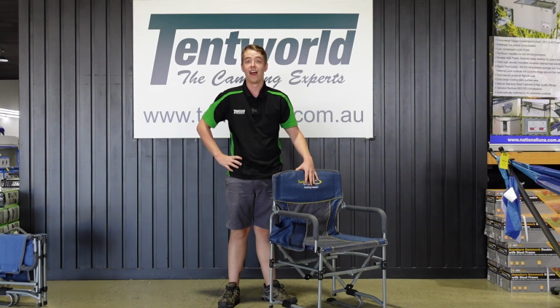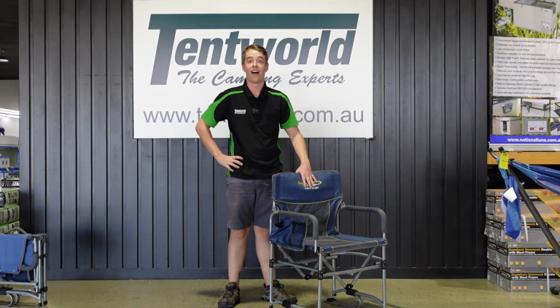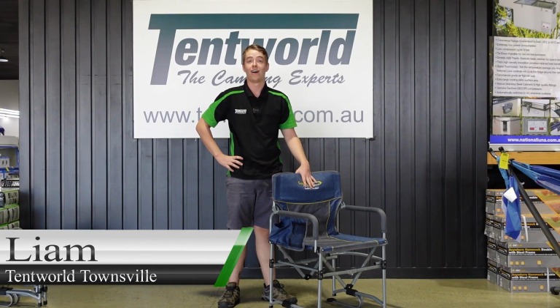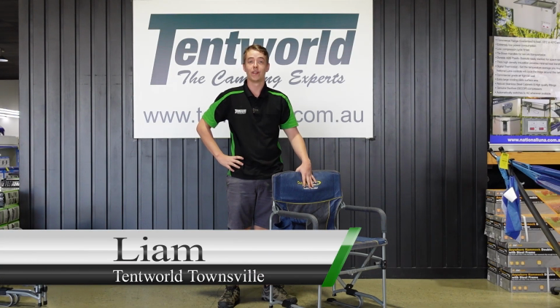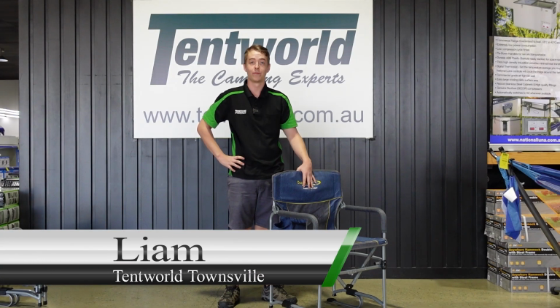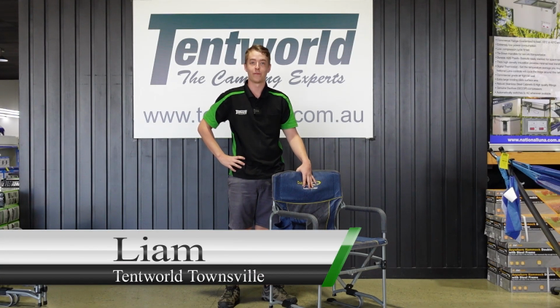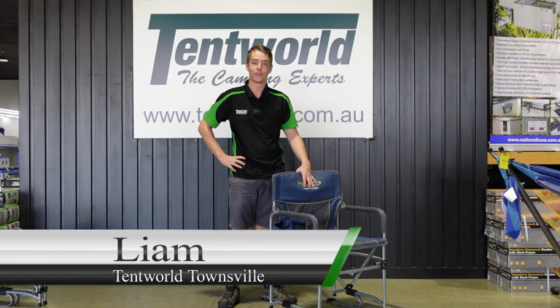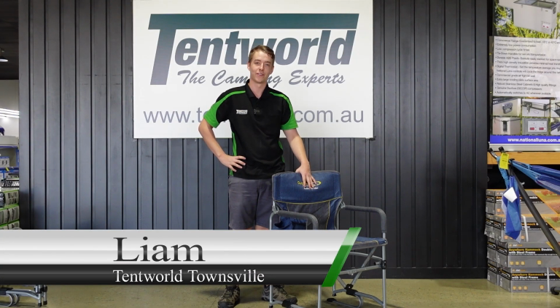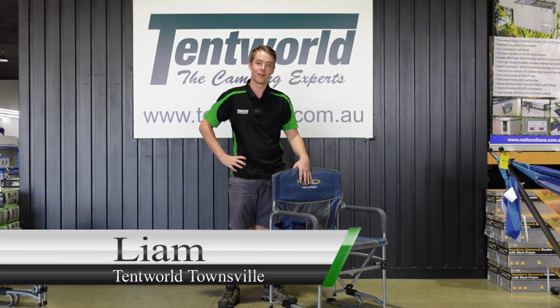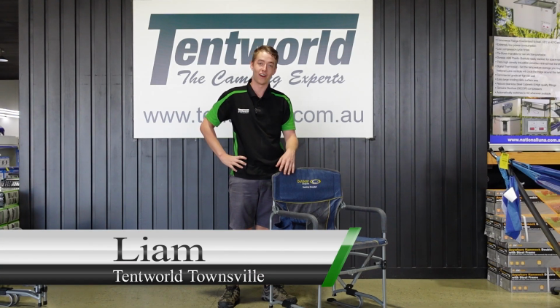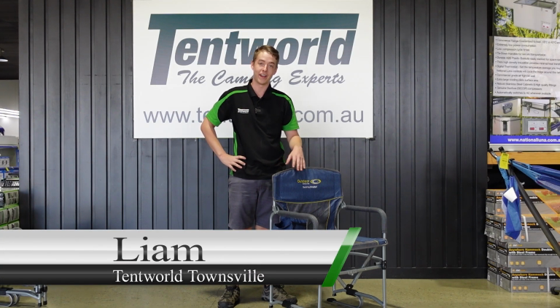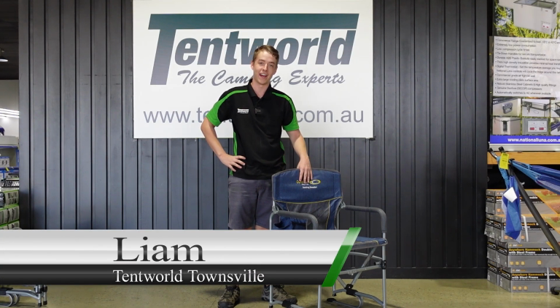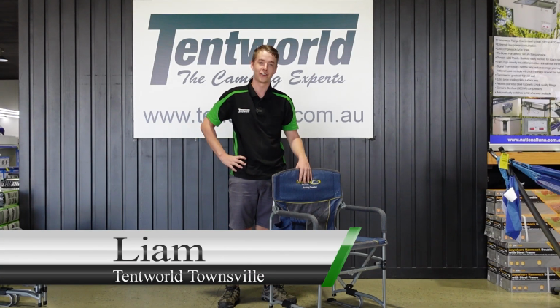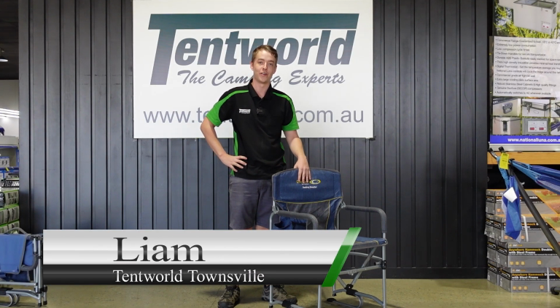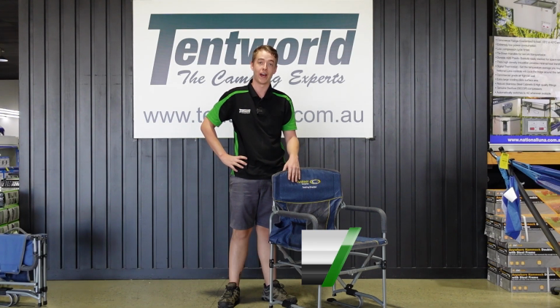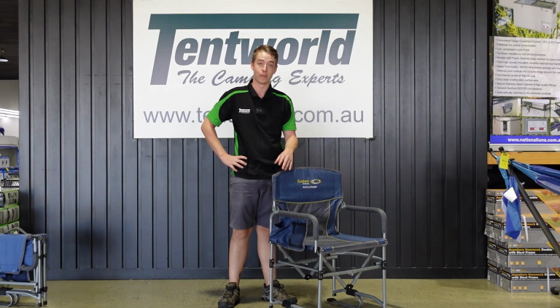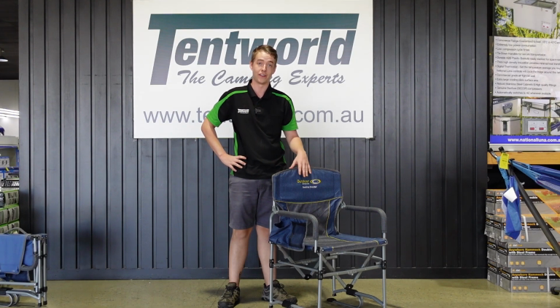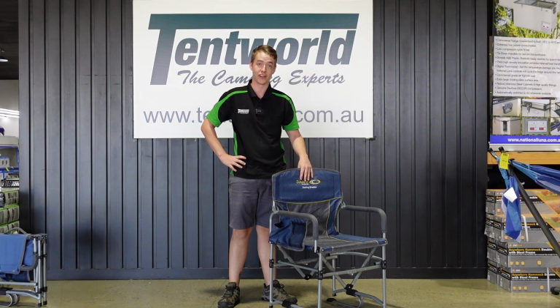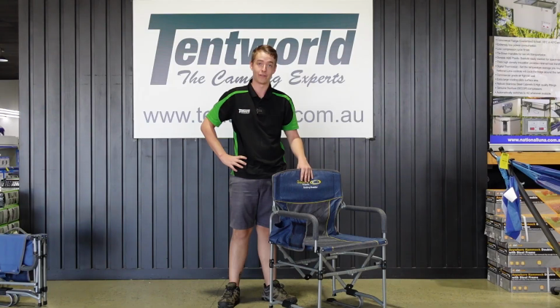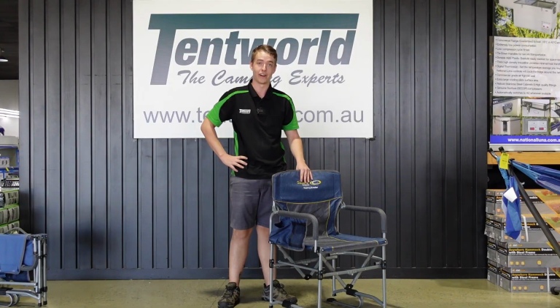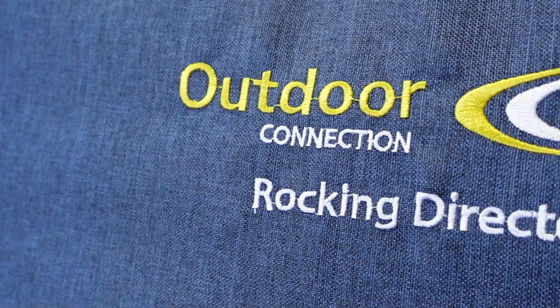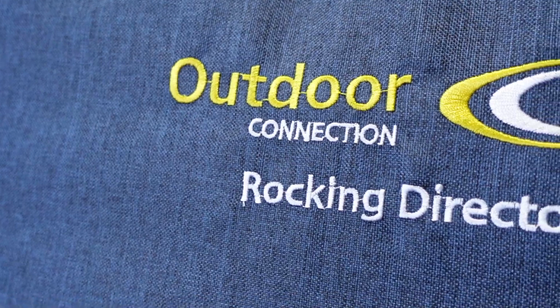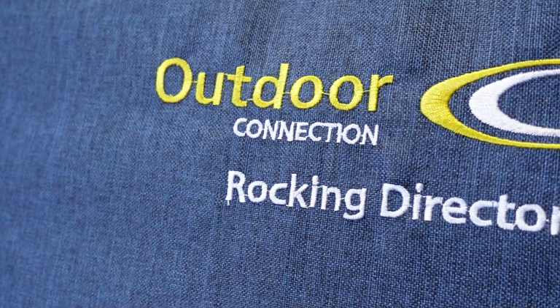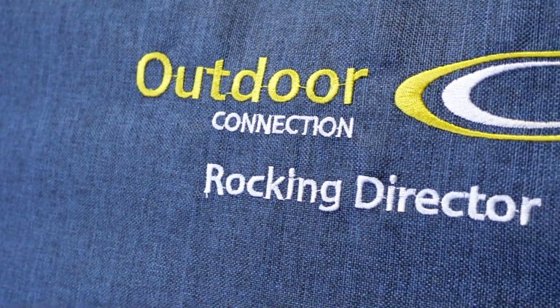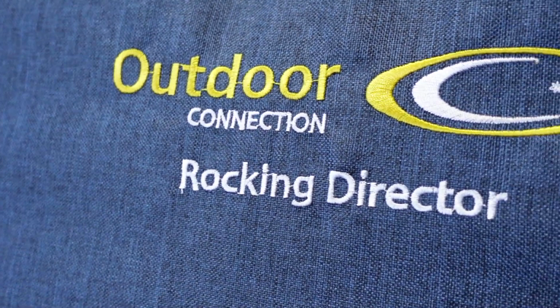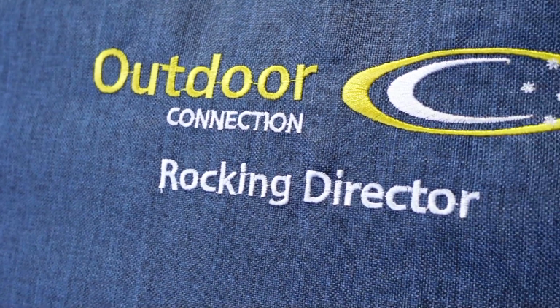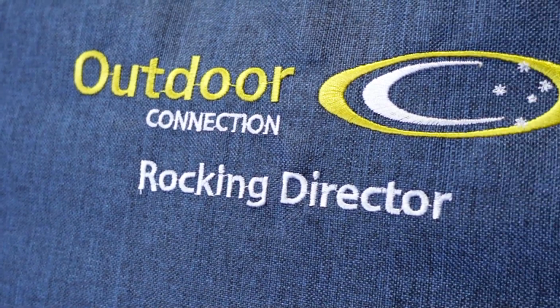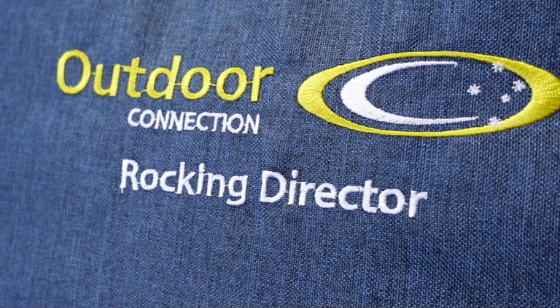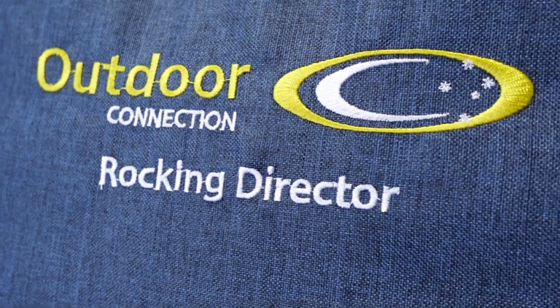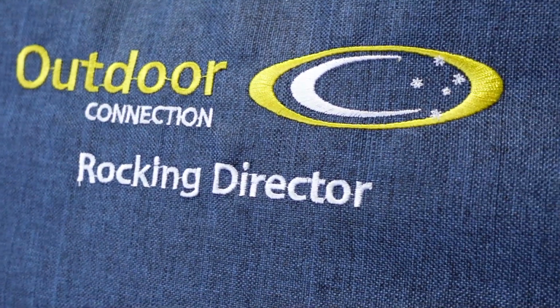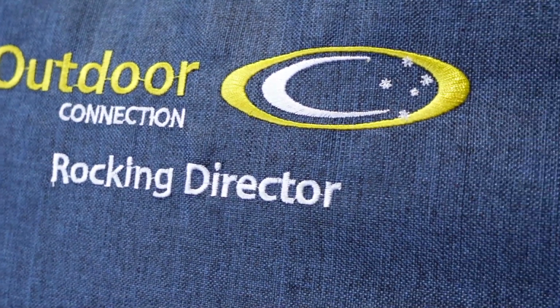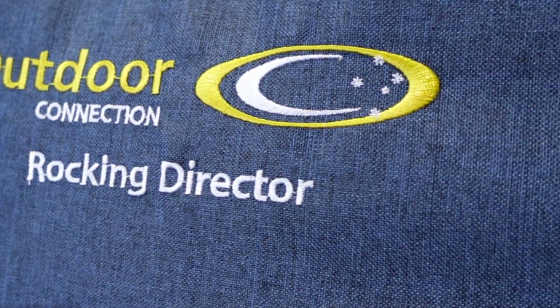Hi, I'm Liam from Tentworld Townsville and I'm here today to show you about a brand new chair we've got in our range, the Outdoor Connection Rocking Director's Chair.